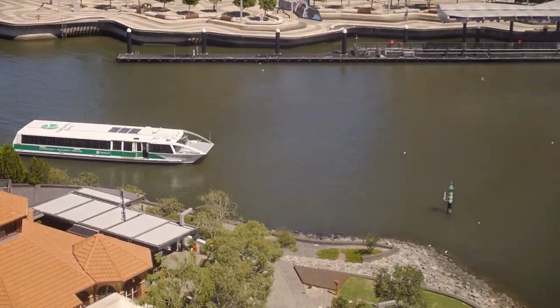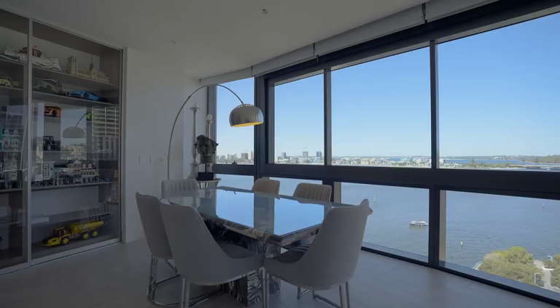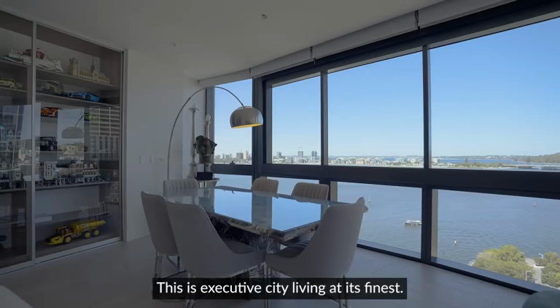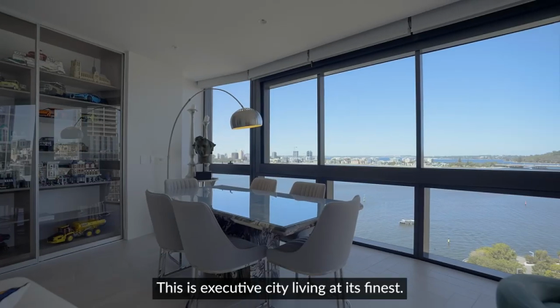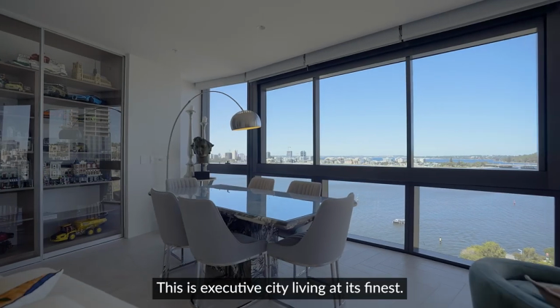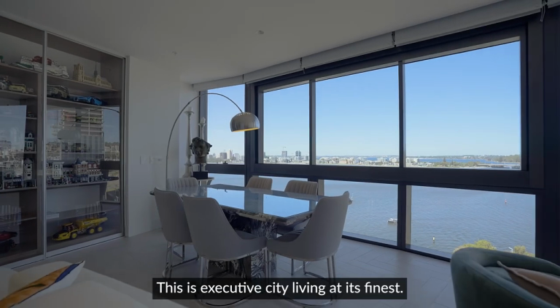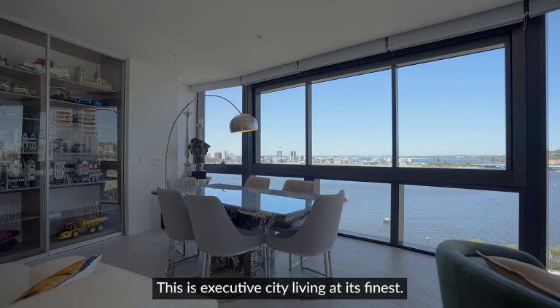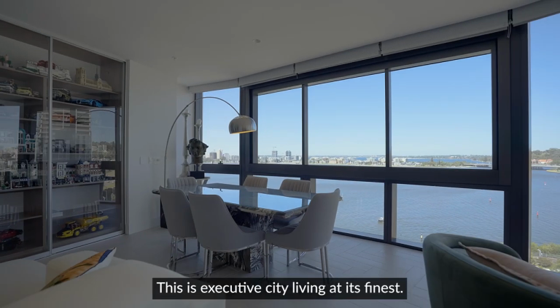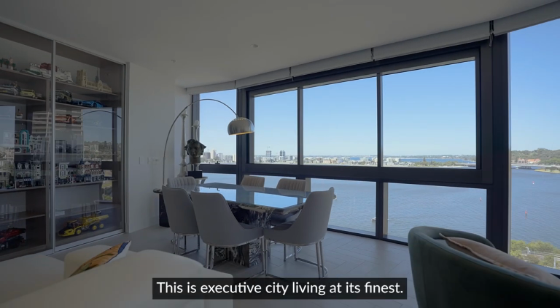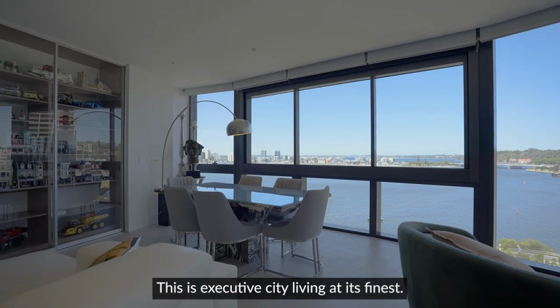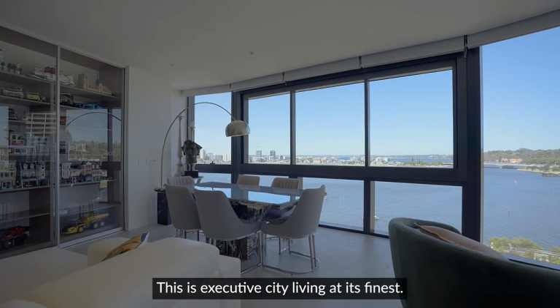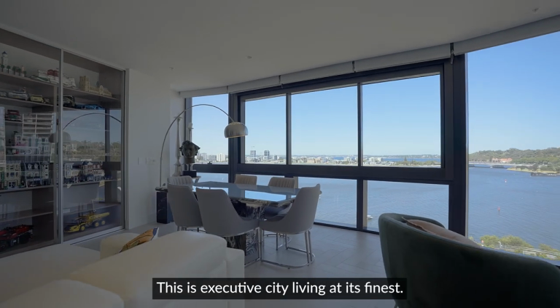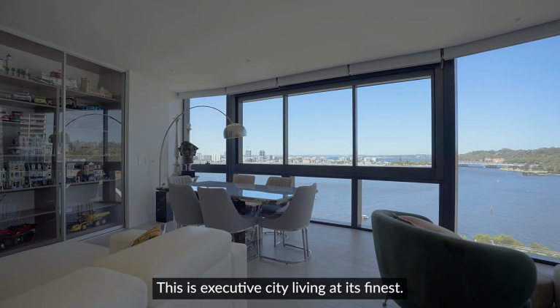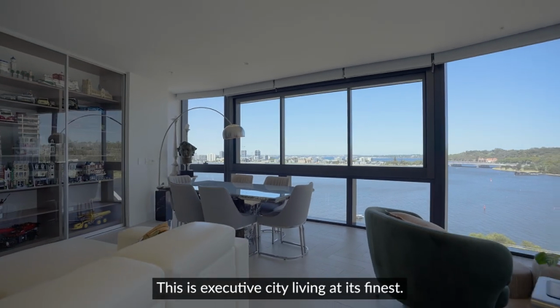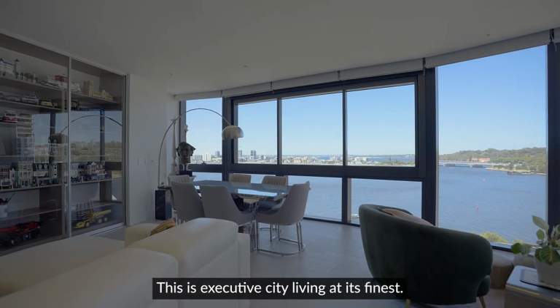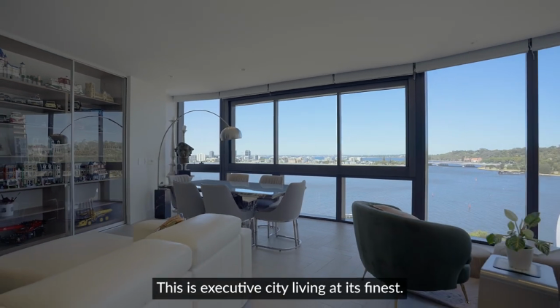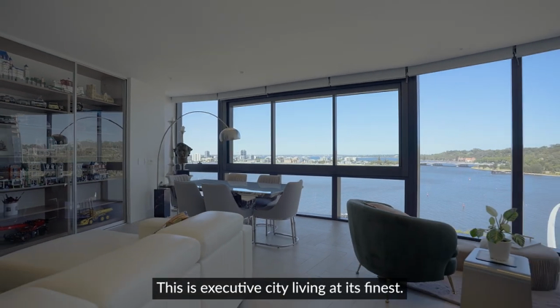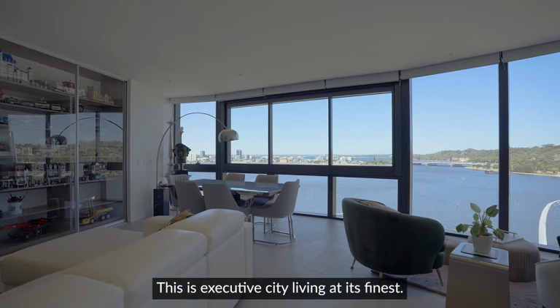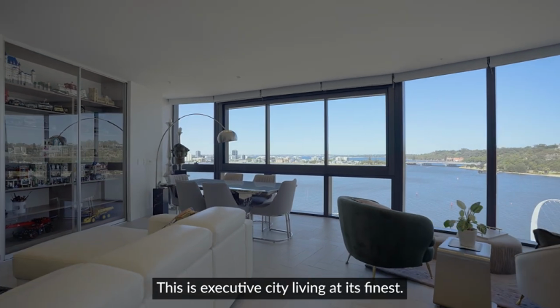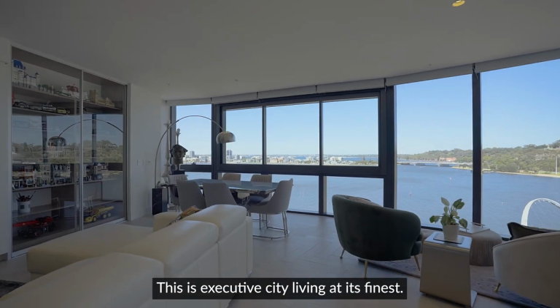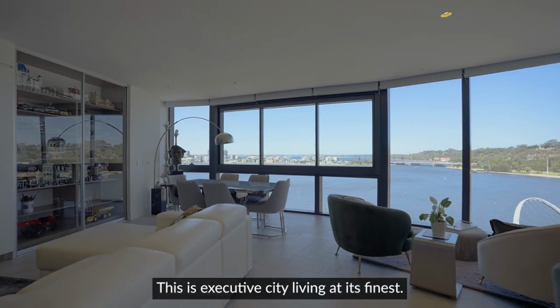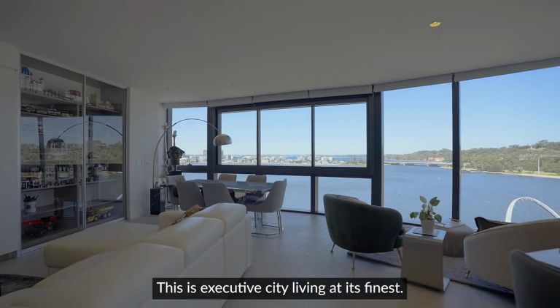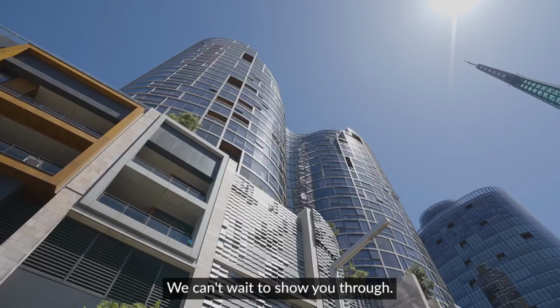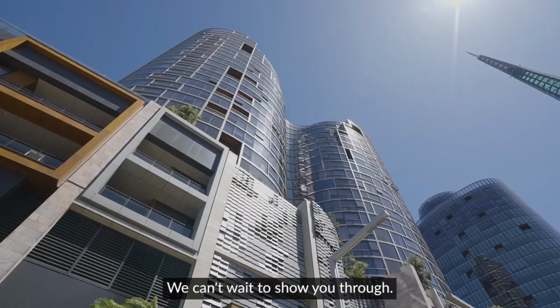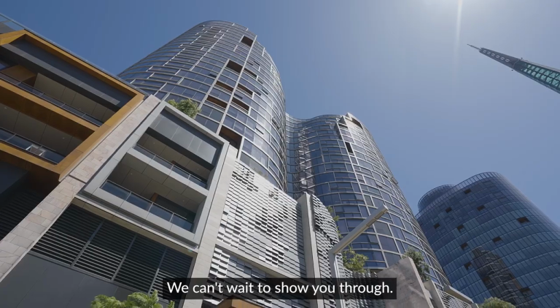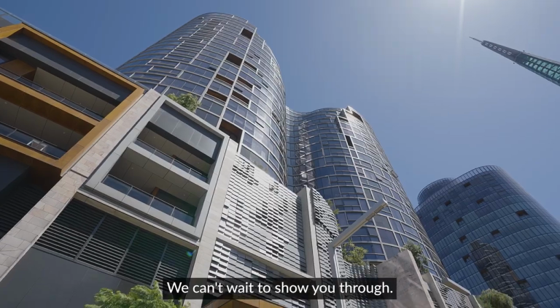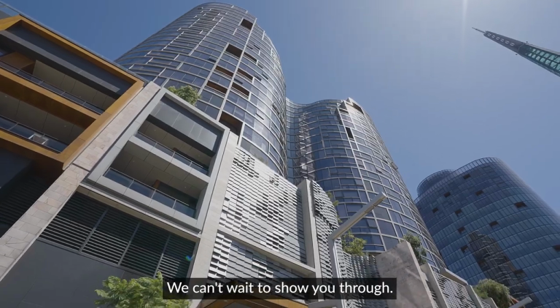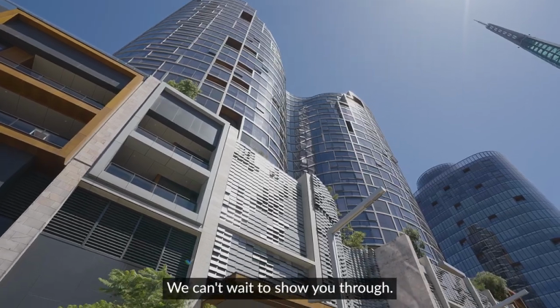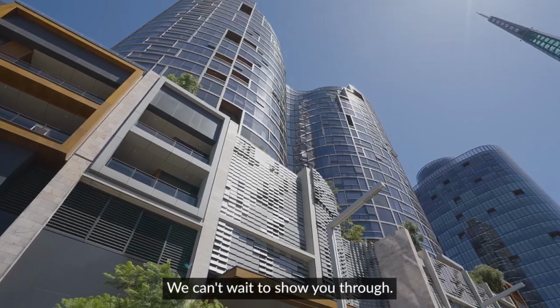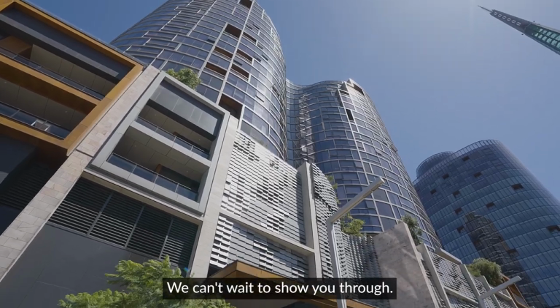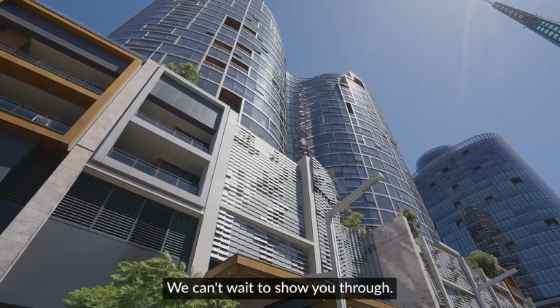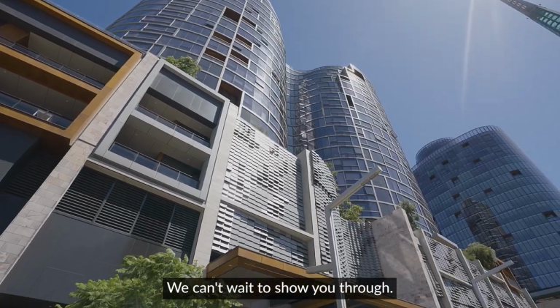This is Executive City Living at its finest. We can't wait to show you through.